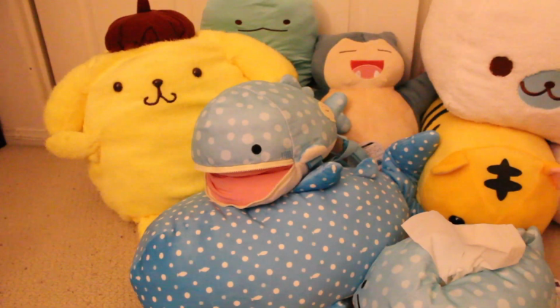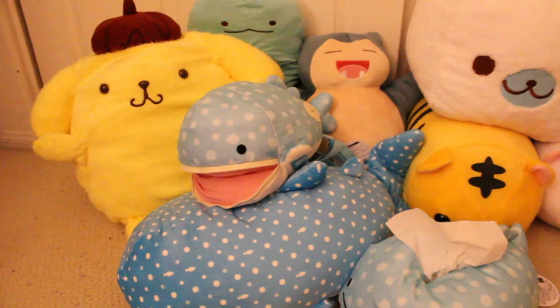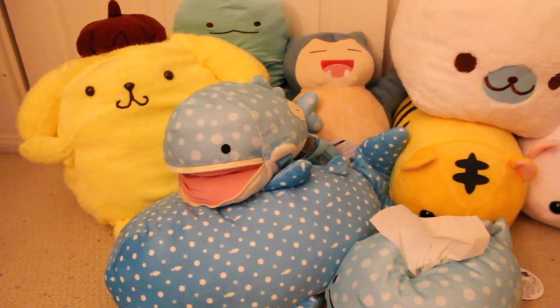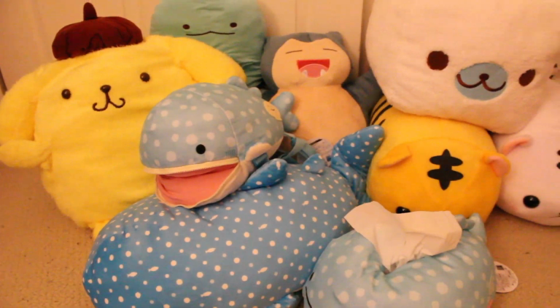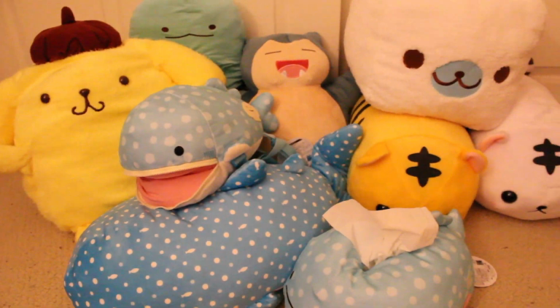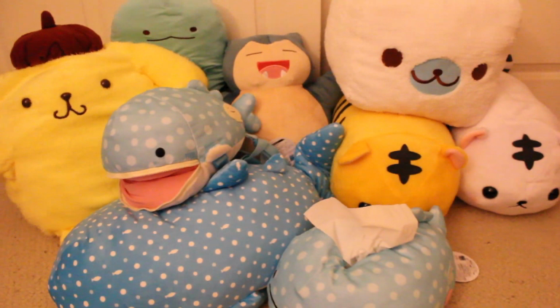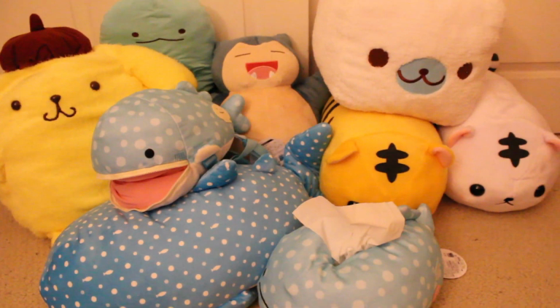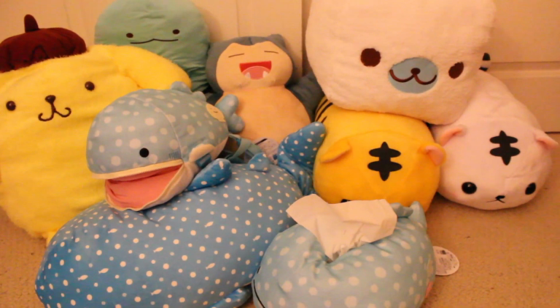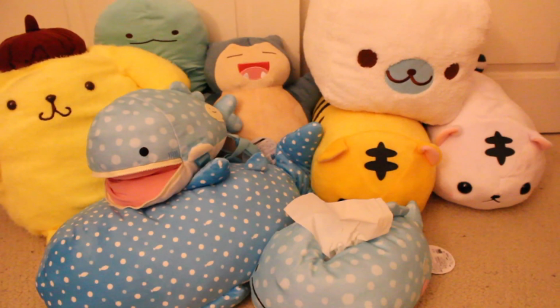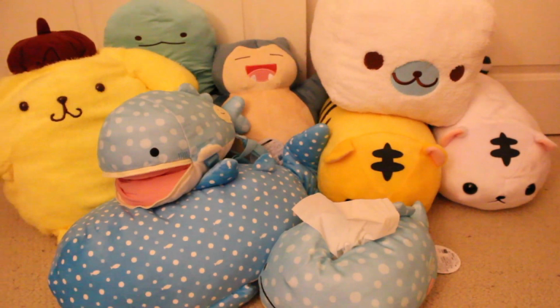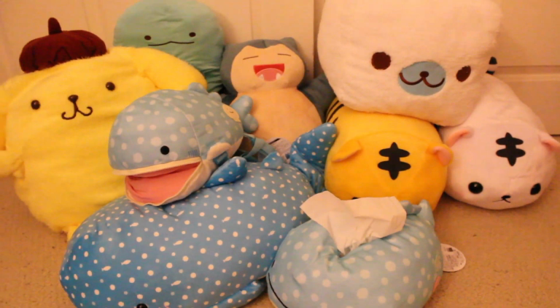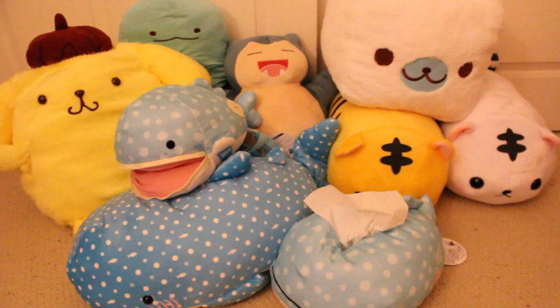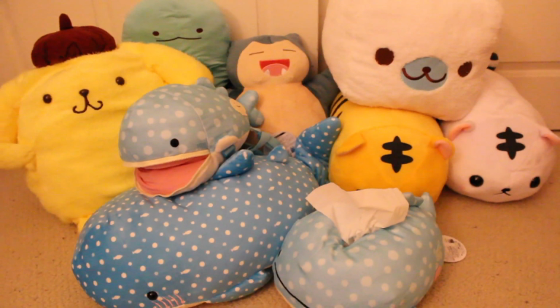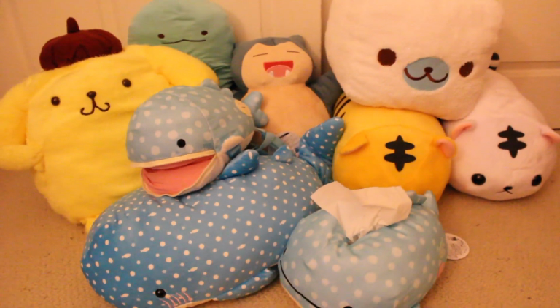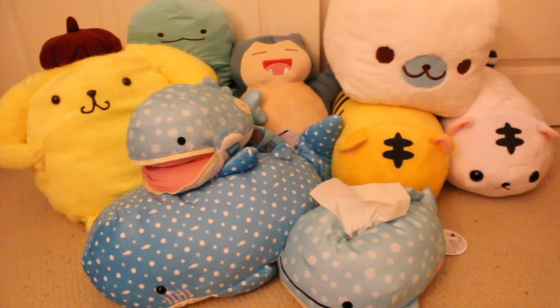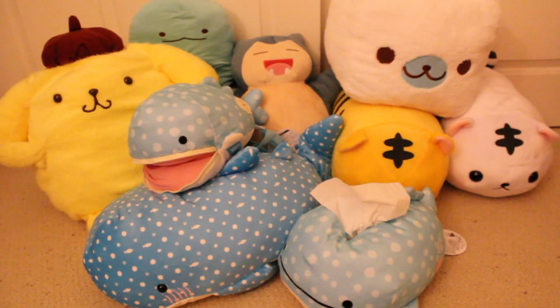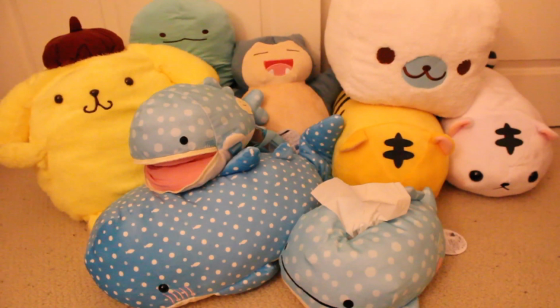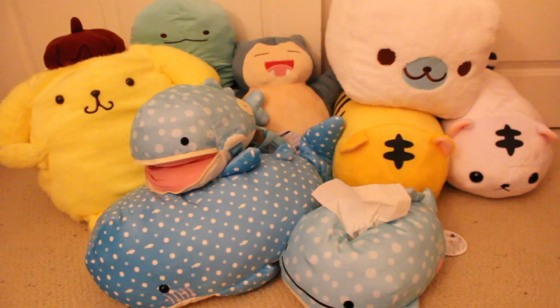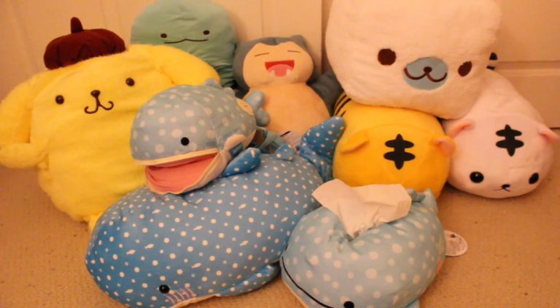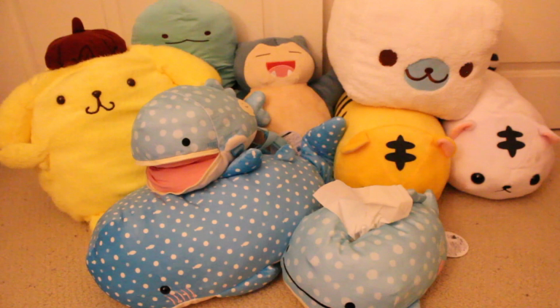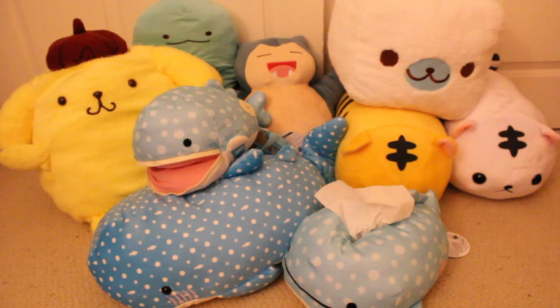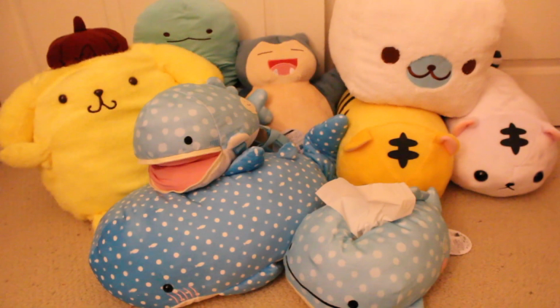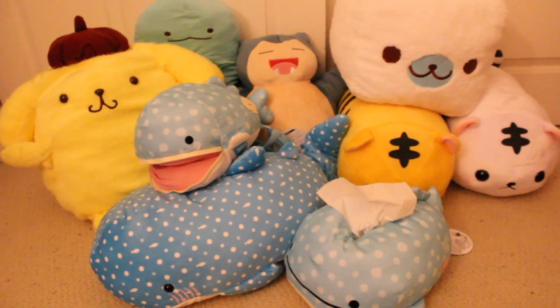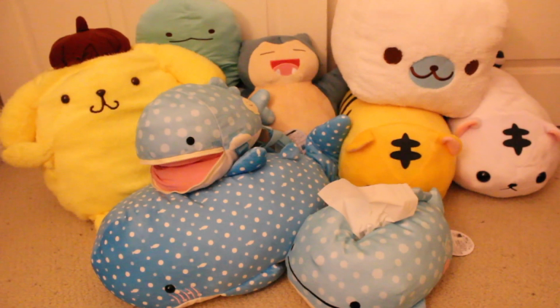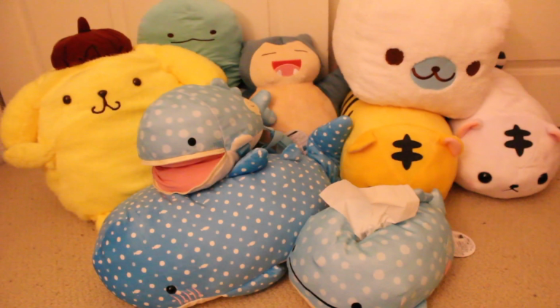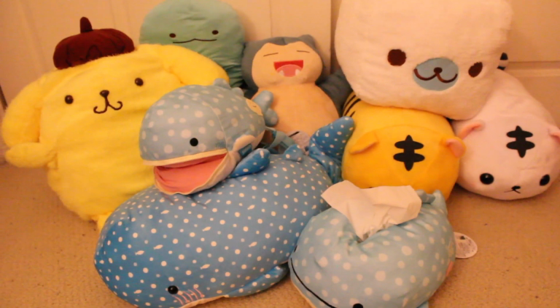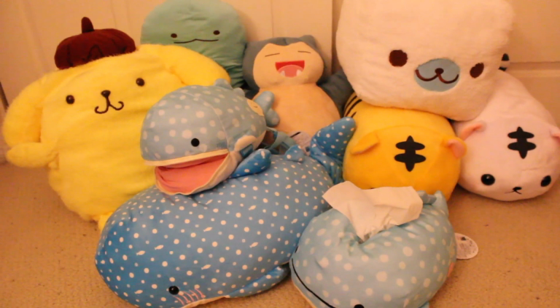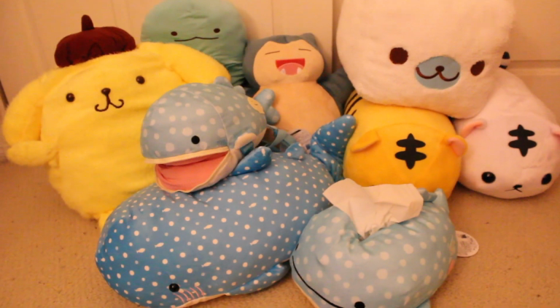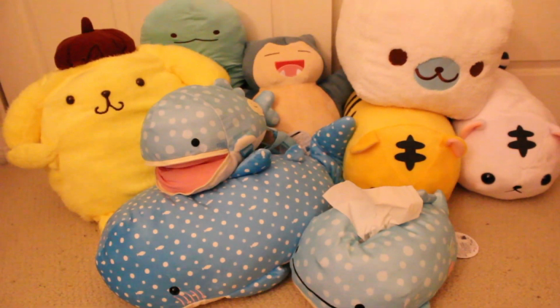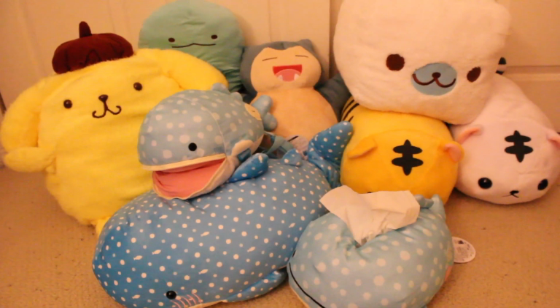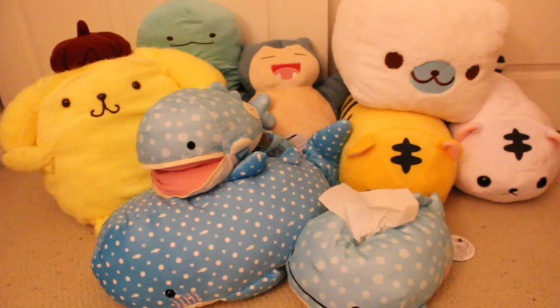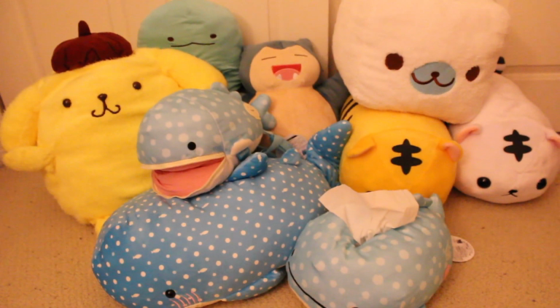So, here's all the stuff that I won this time. Make sure to leave a comment and let me know which one was your favorite. Thanks for watching!